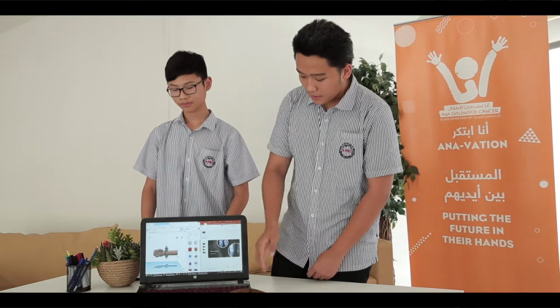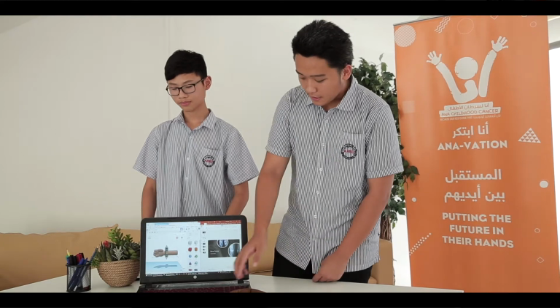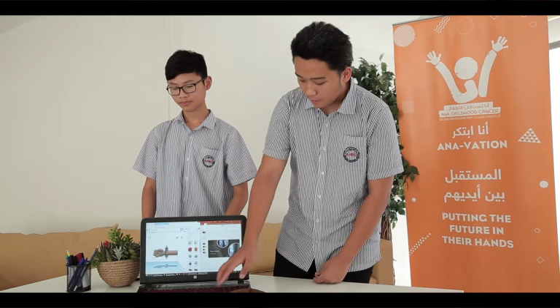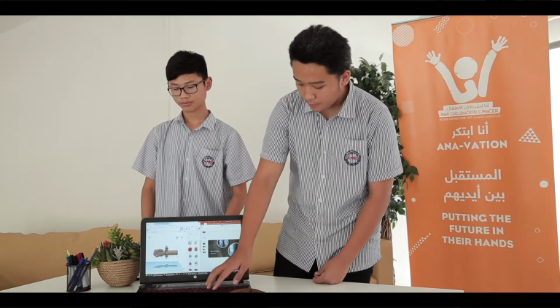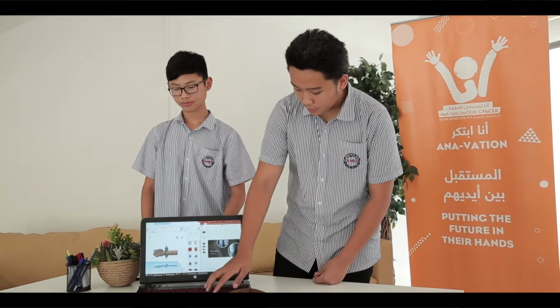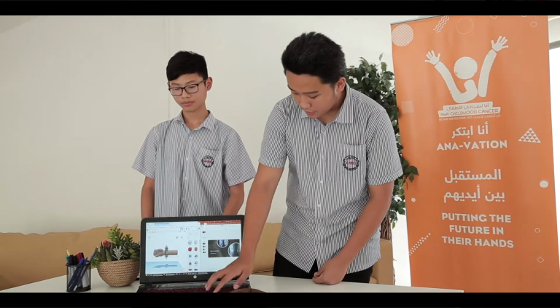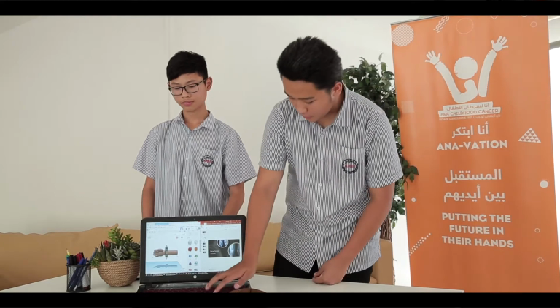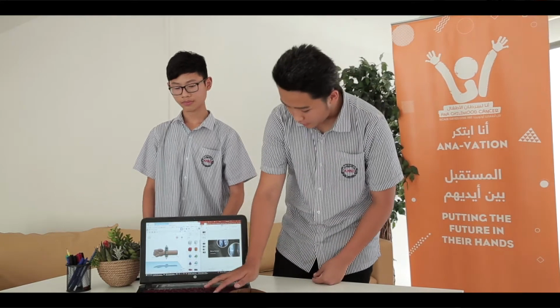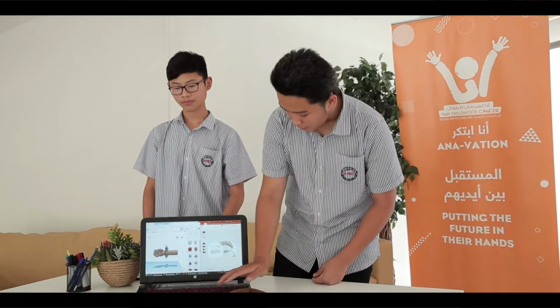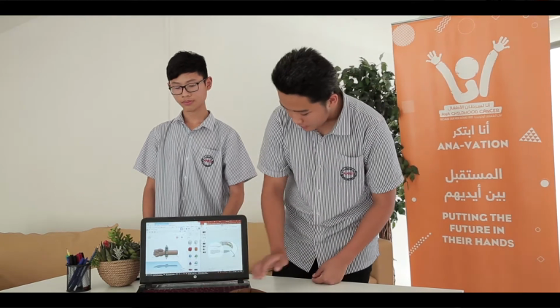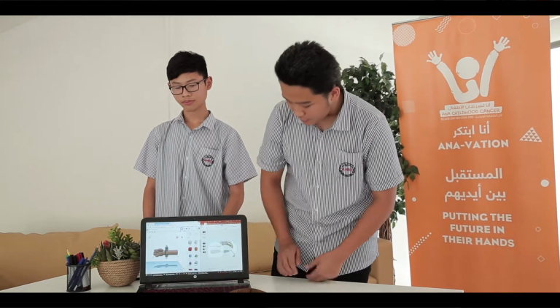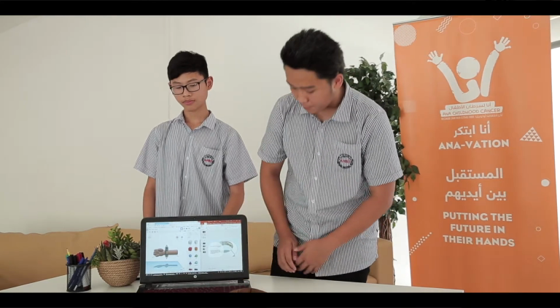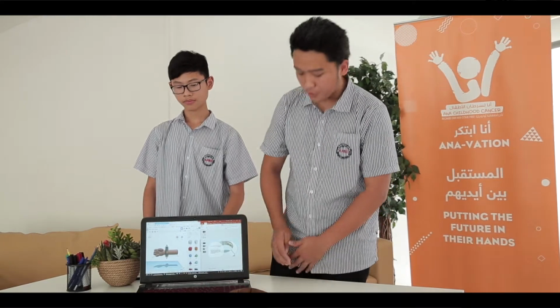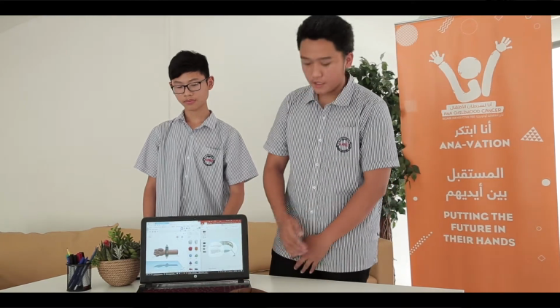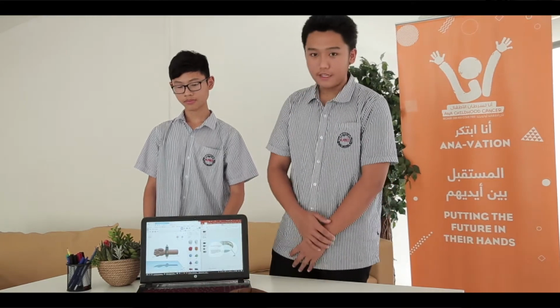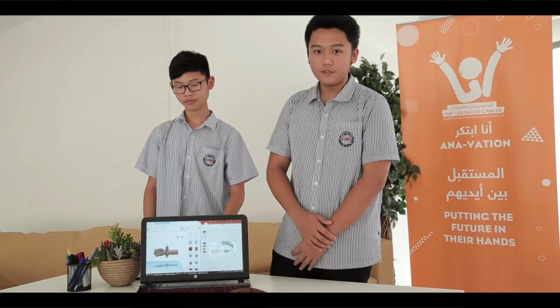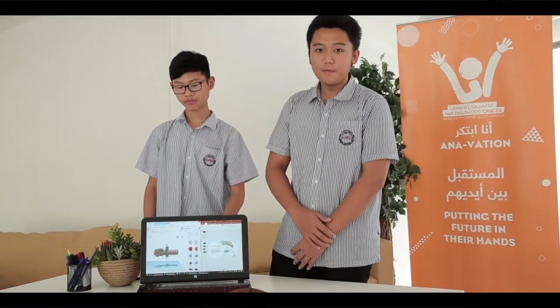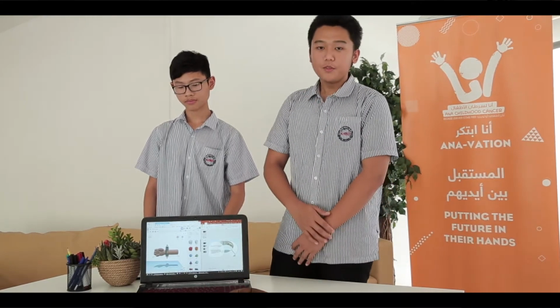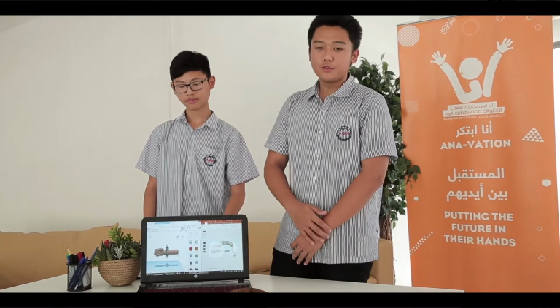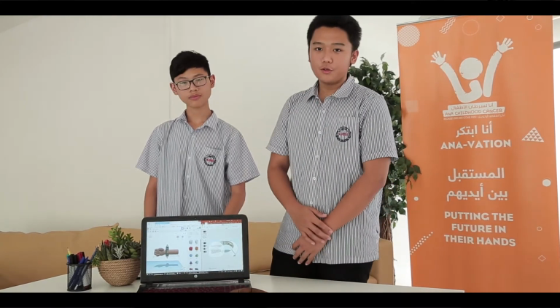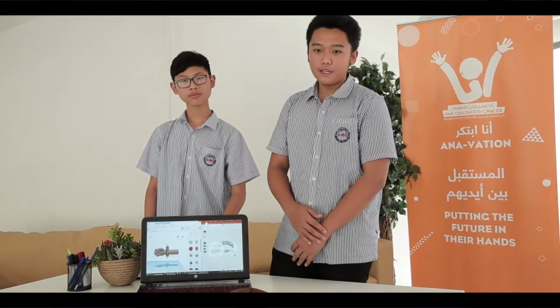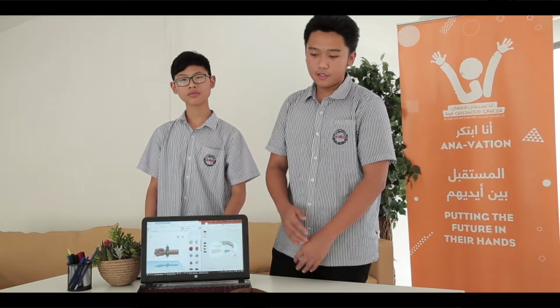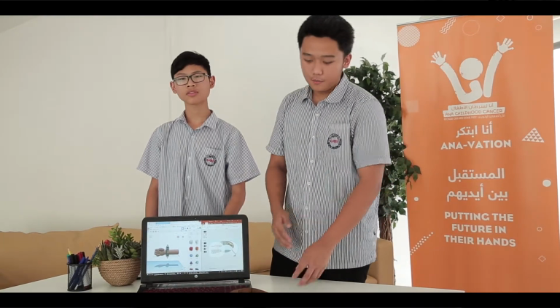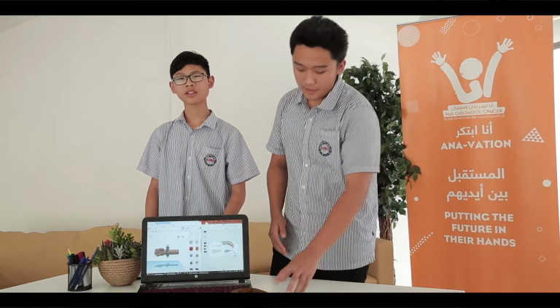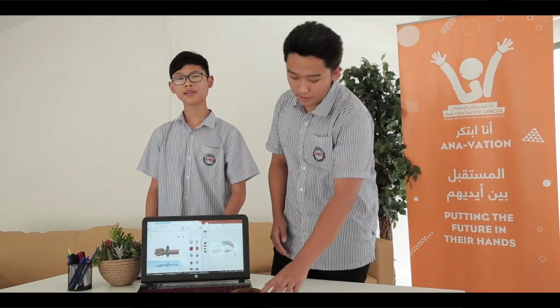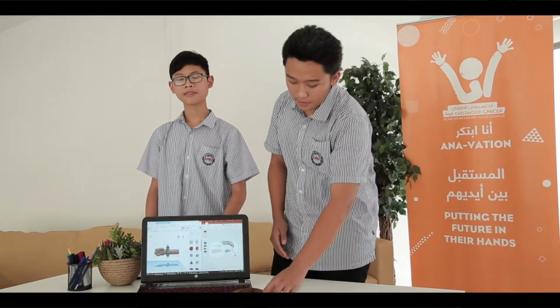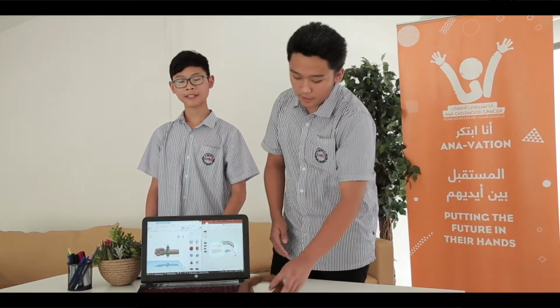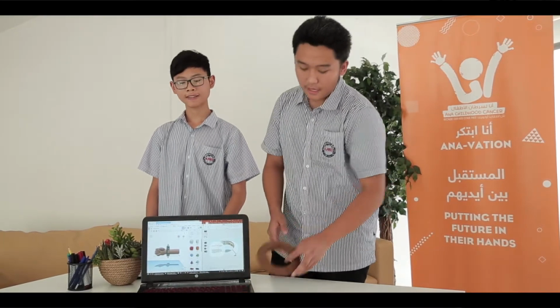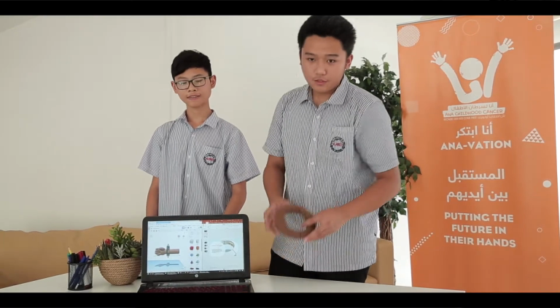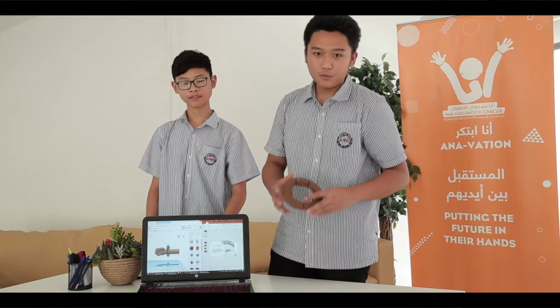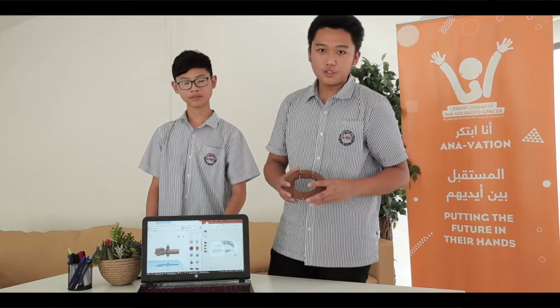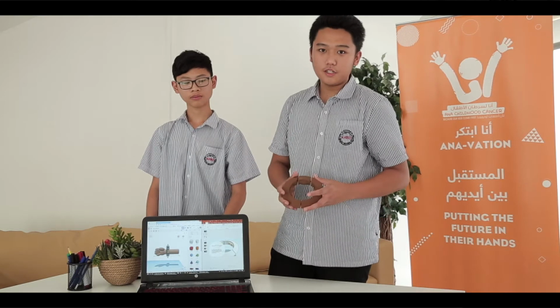Our project idea is to create a mini x-ray machine.